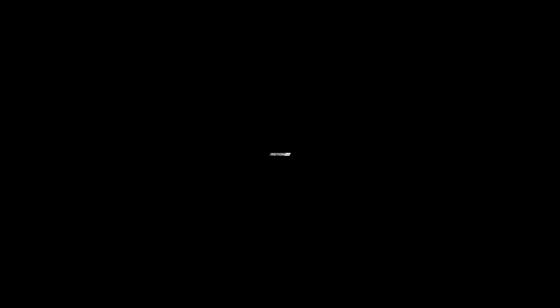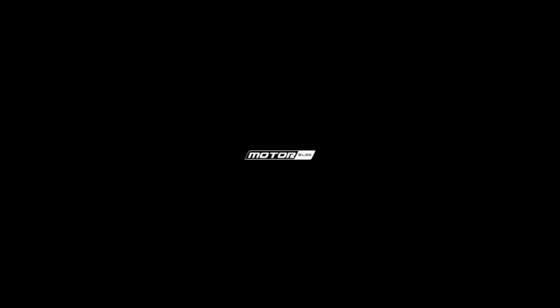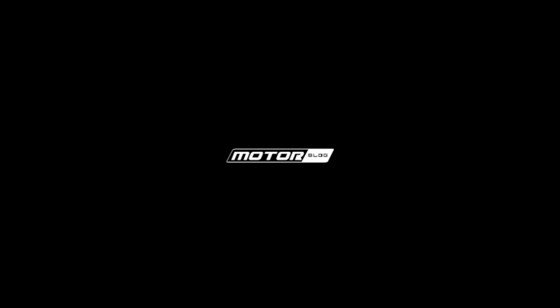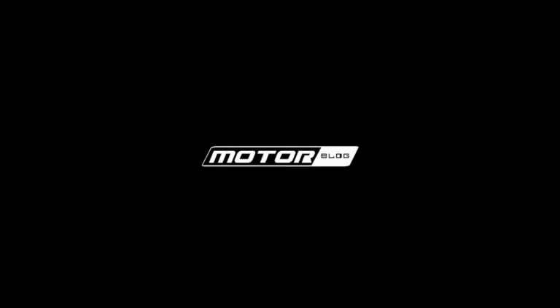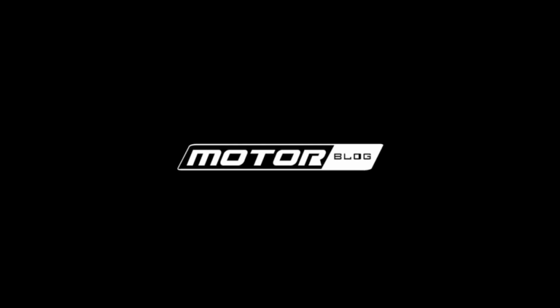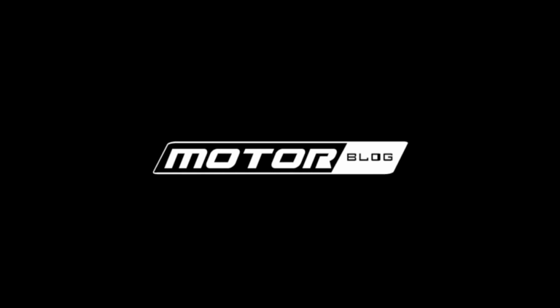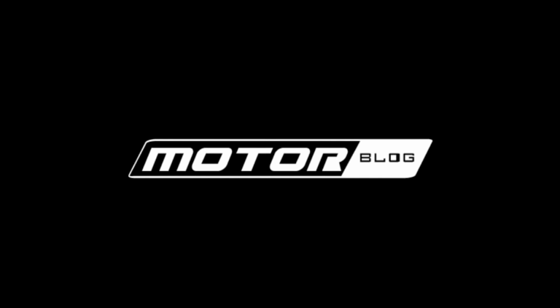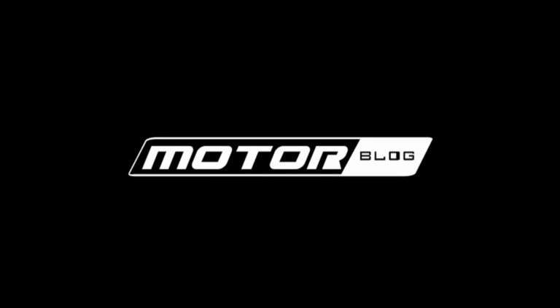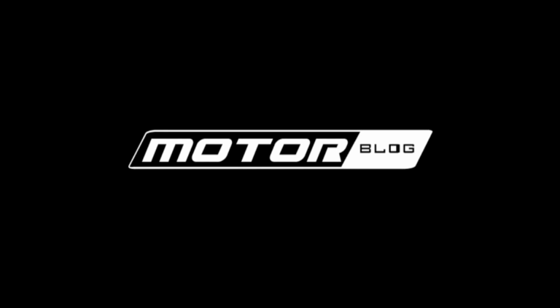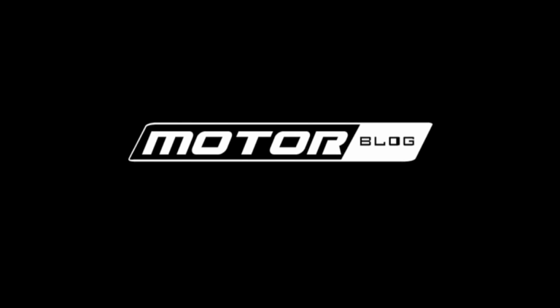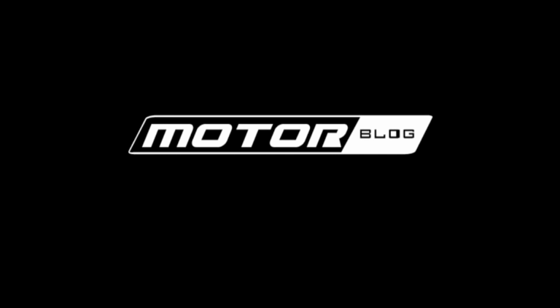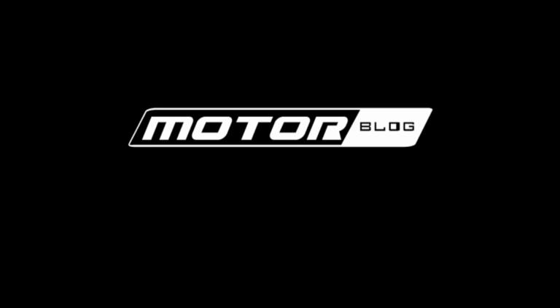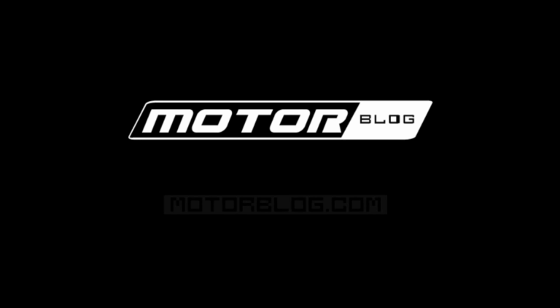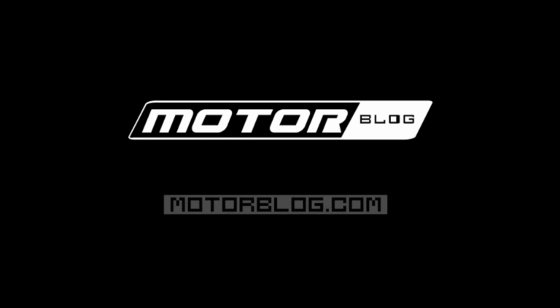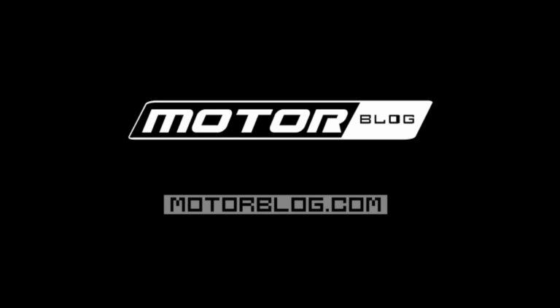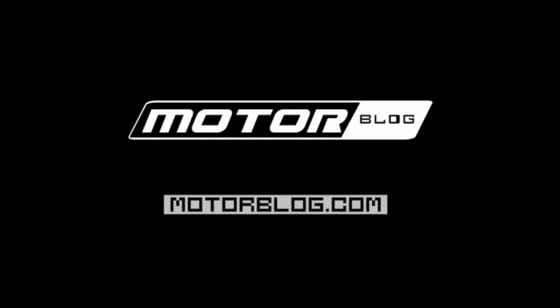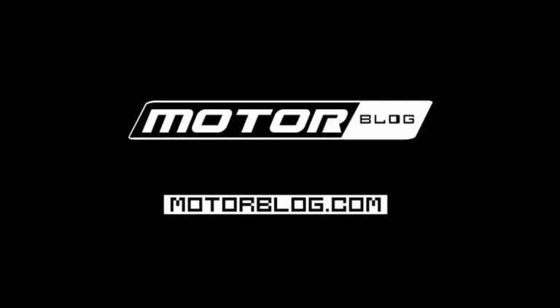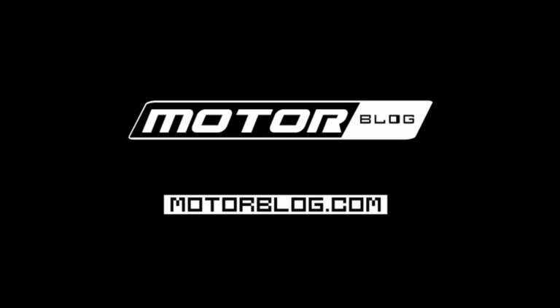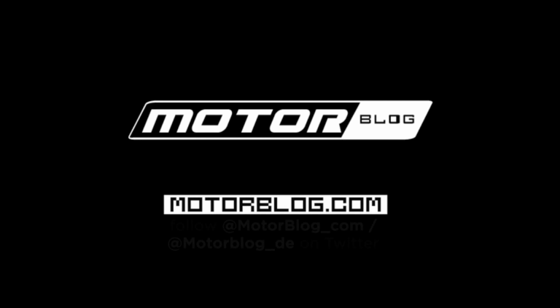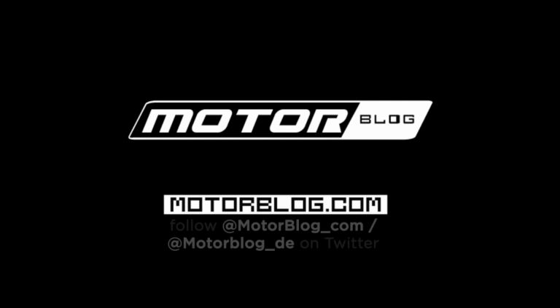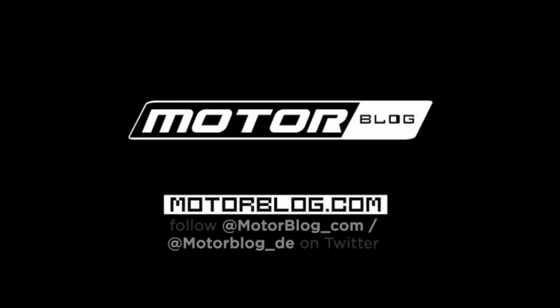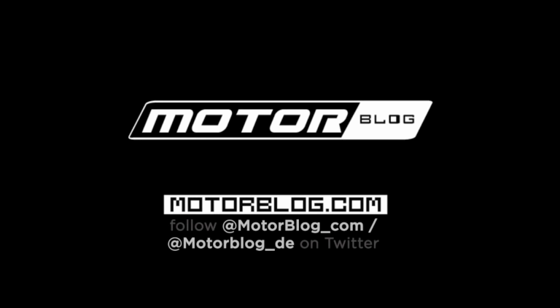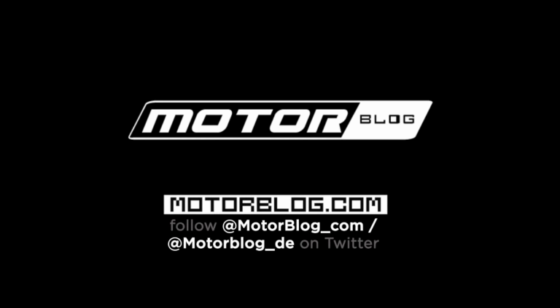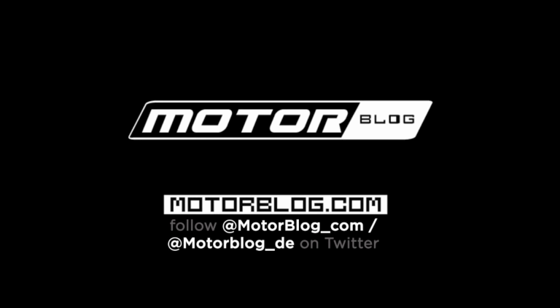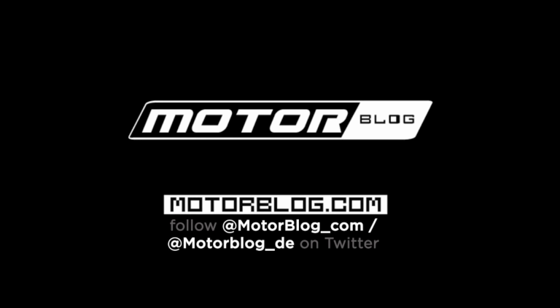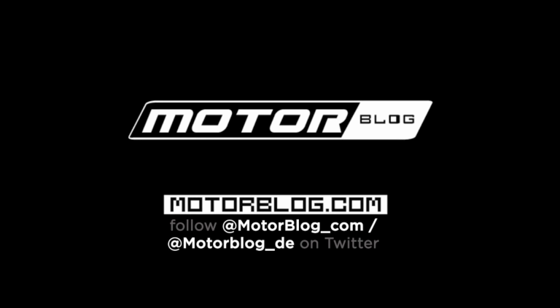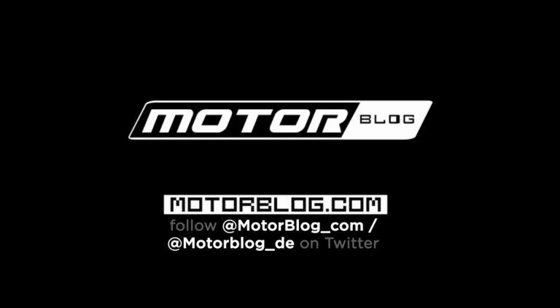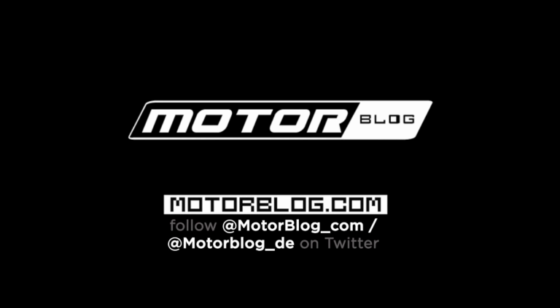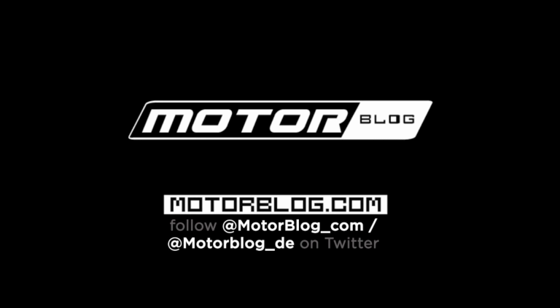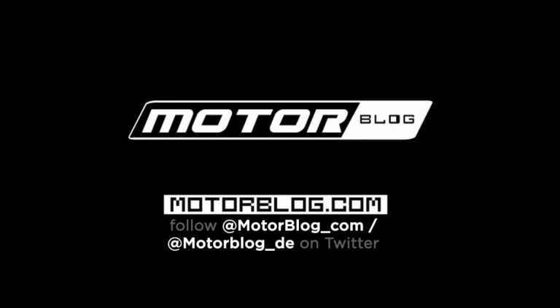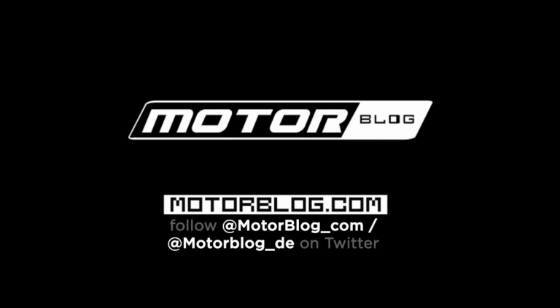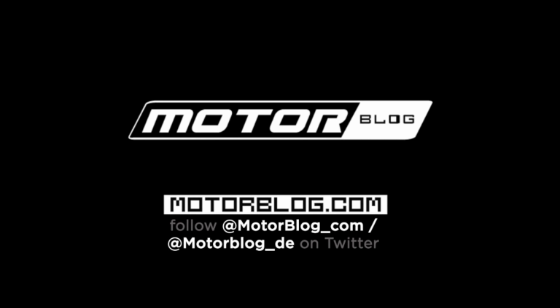Check out Motorblog.com for more info and other cool car videos and features.